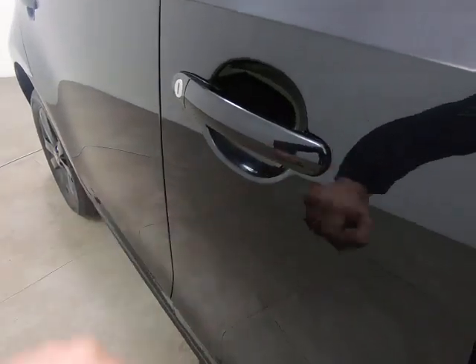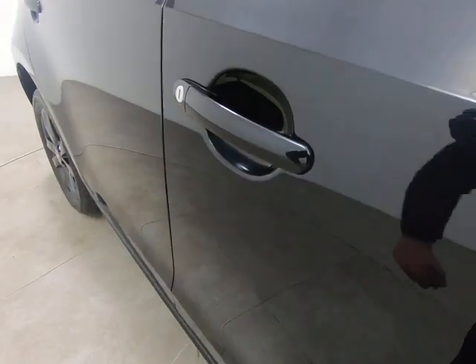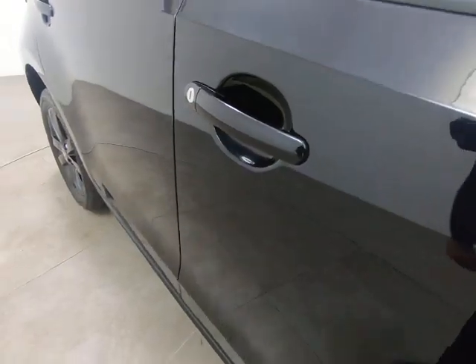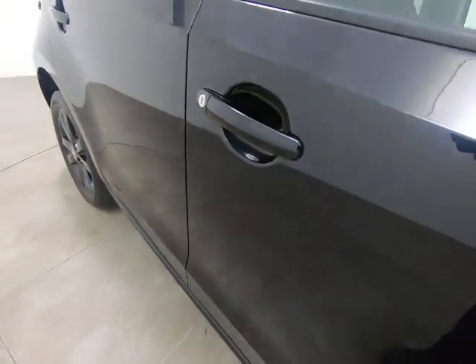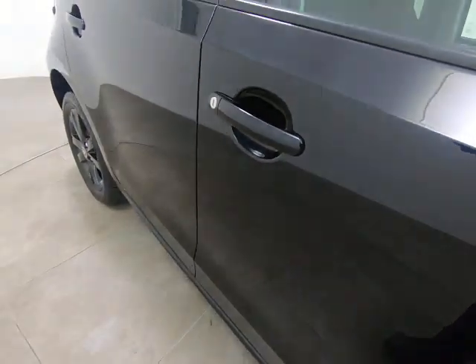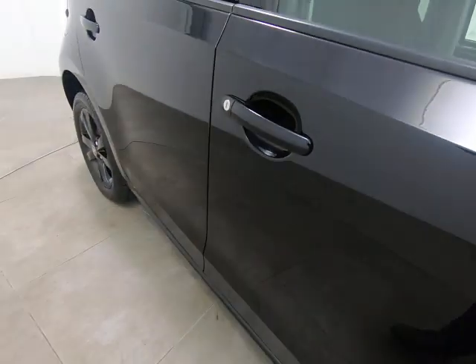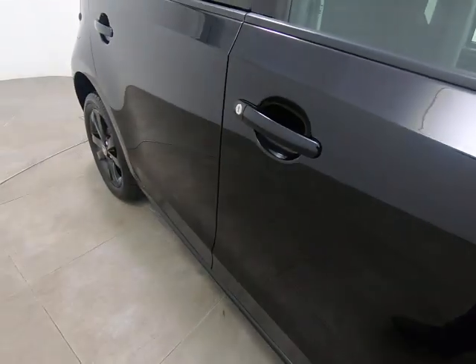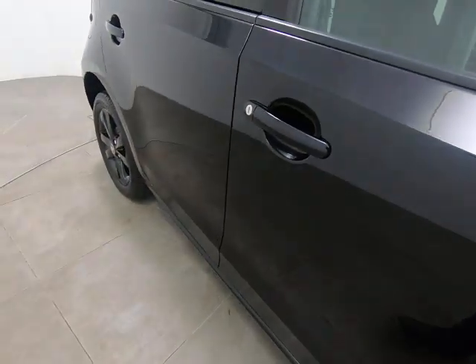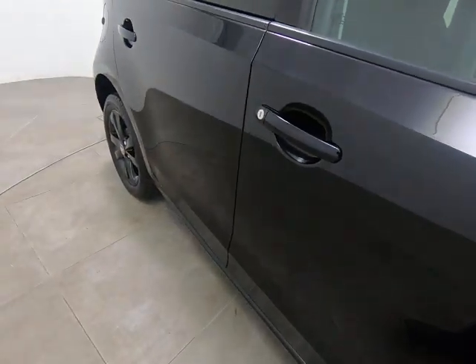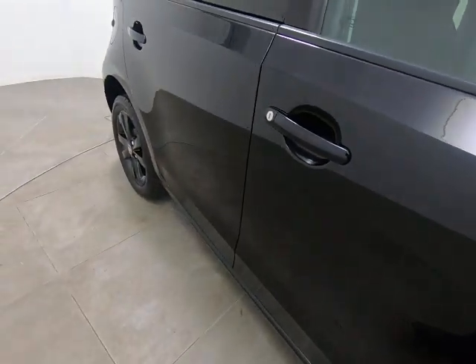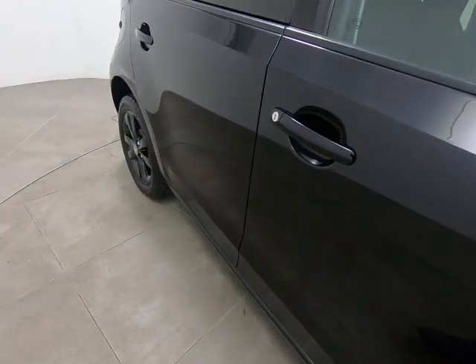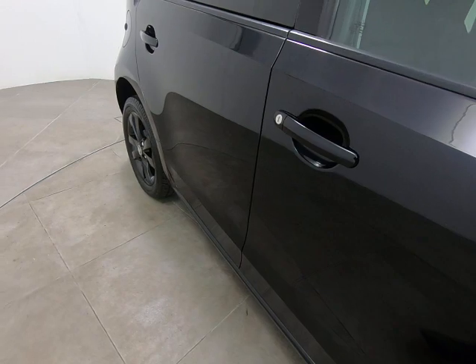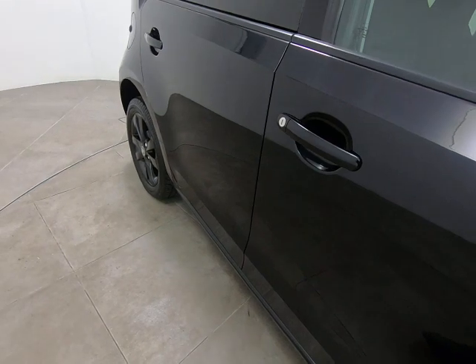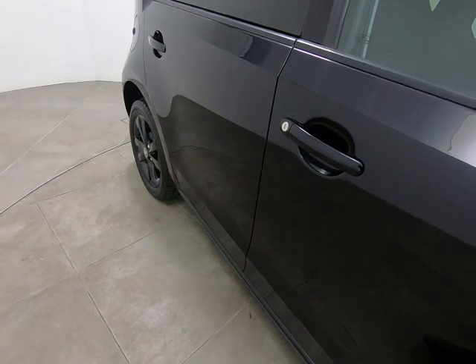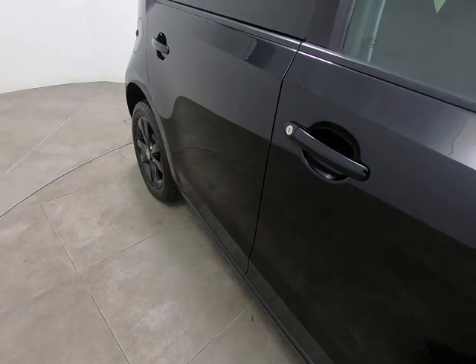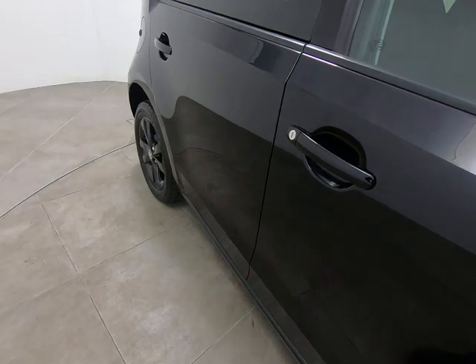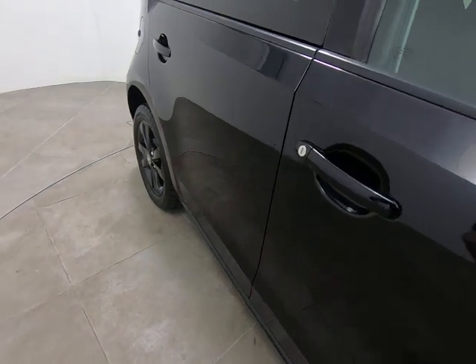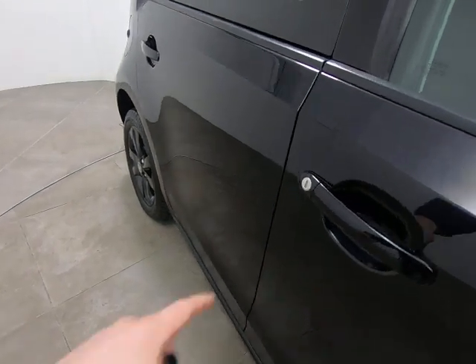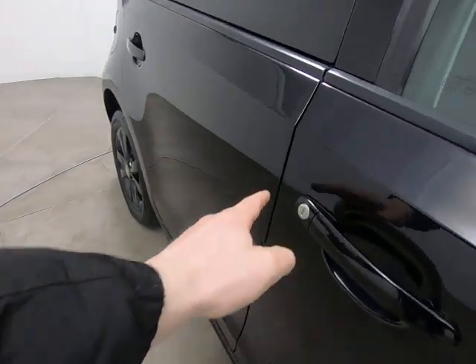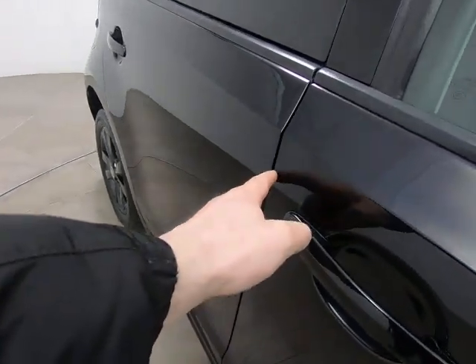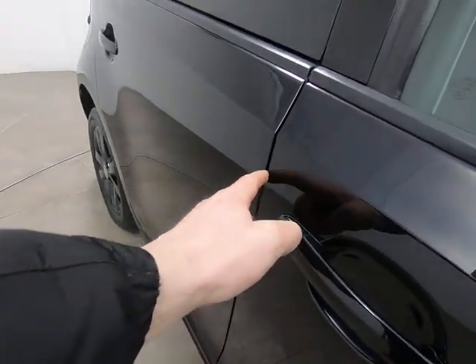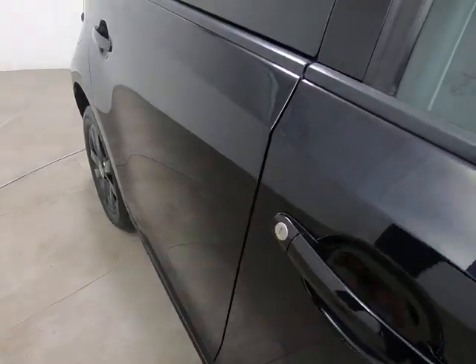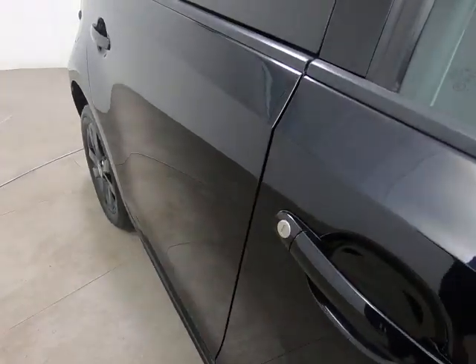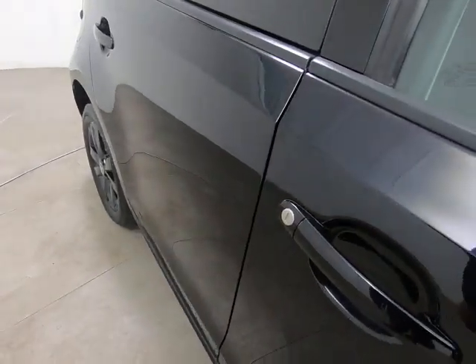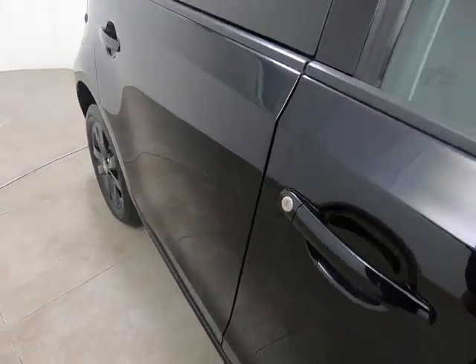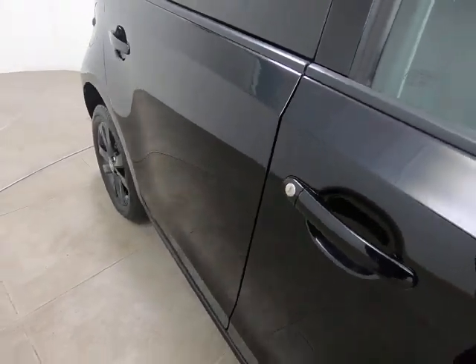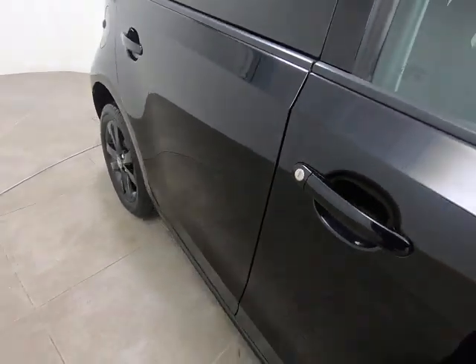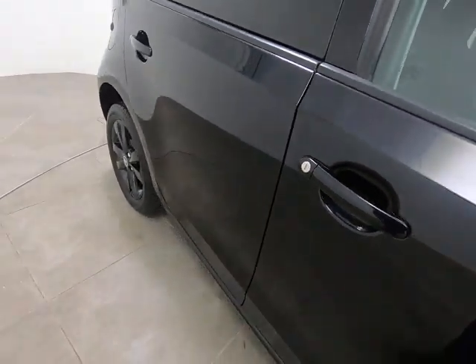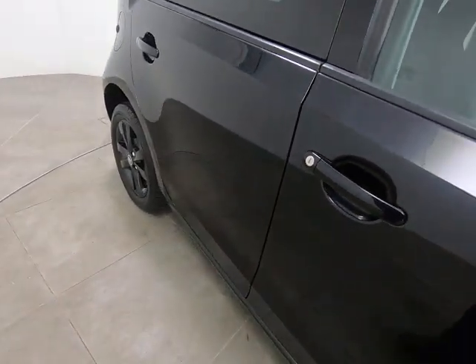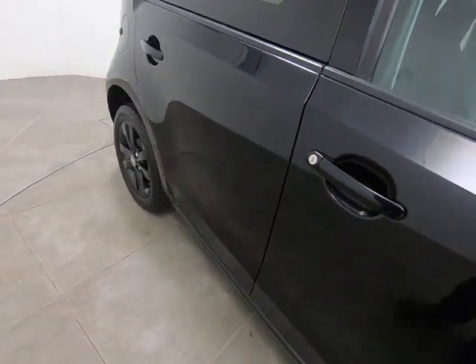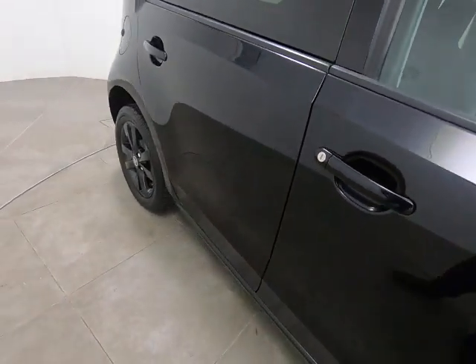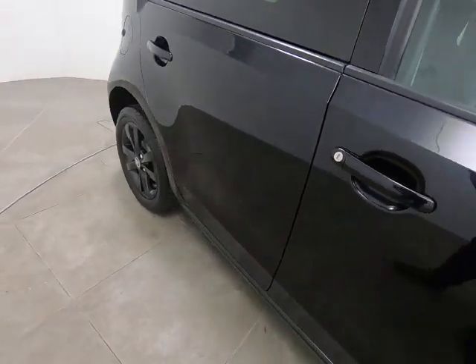Moving along the driver's door, I really can't see anything to point out. Getting a close-up to highlight there are no marks or scratches underneath the door handle — which can be quite common, particularly on the driver's door. Can't see any chips to the driver's door edge either.